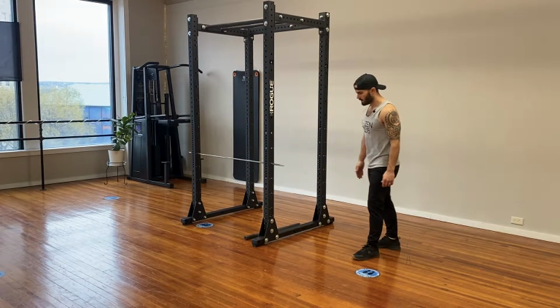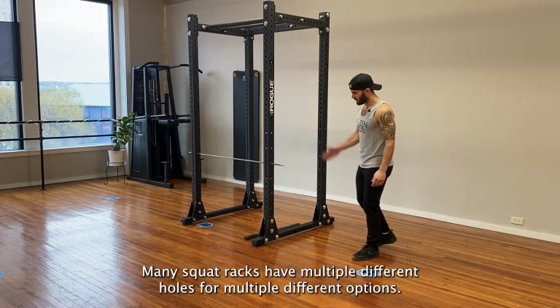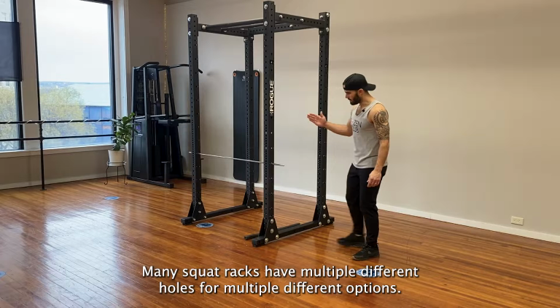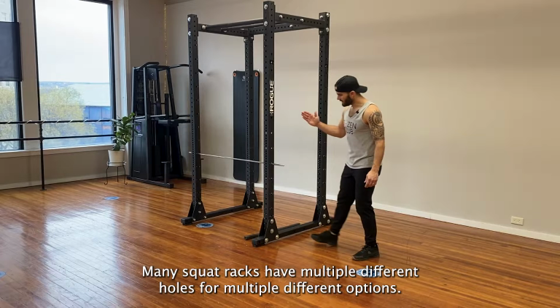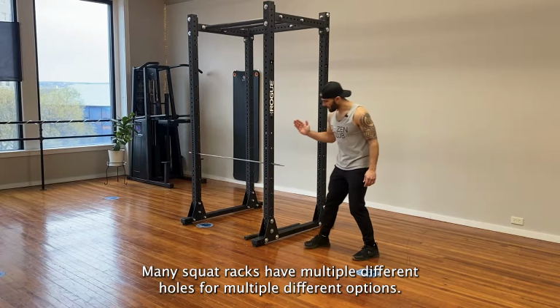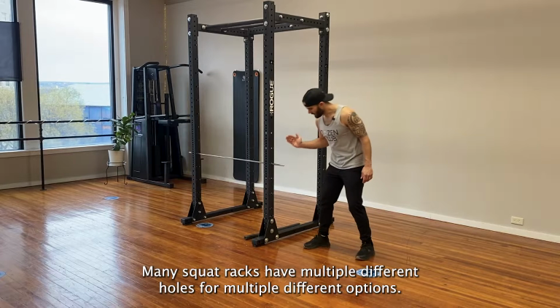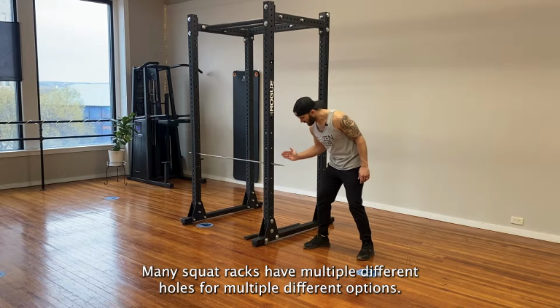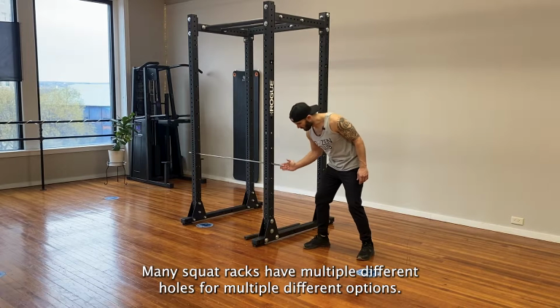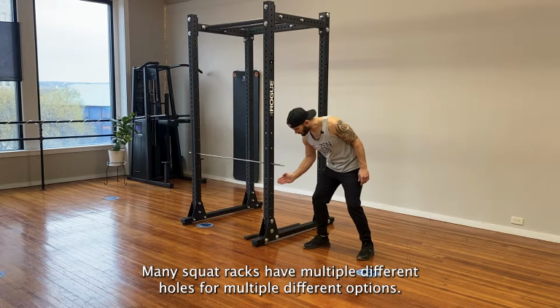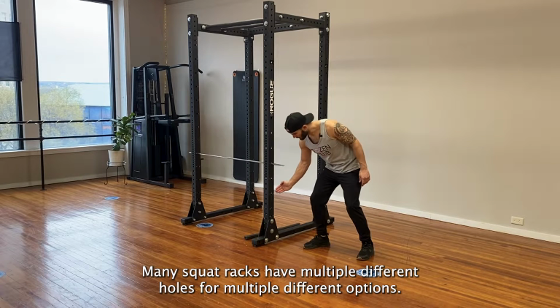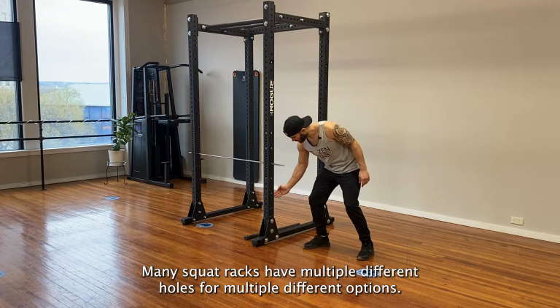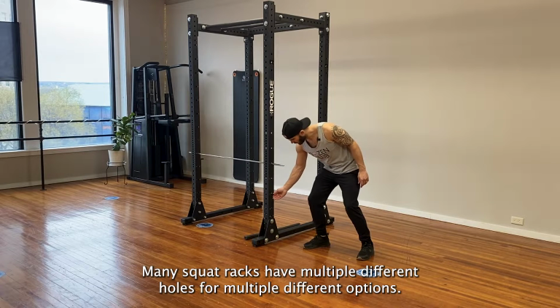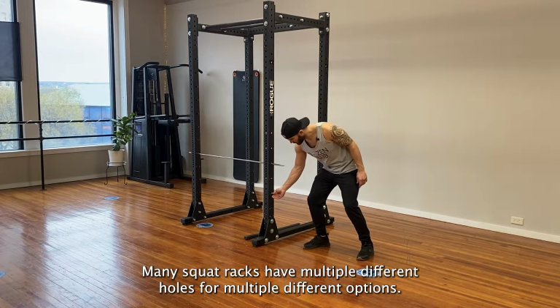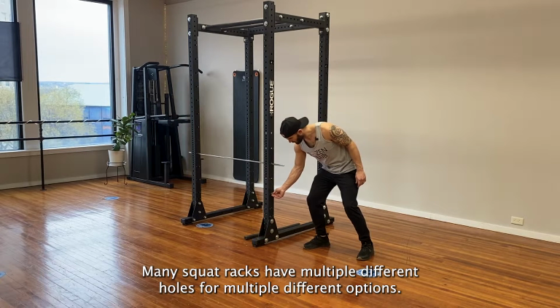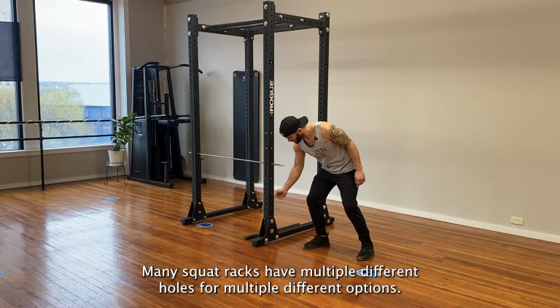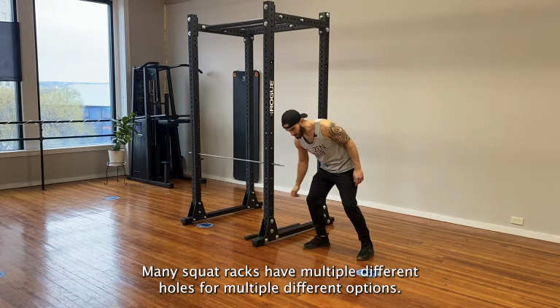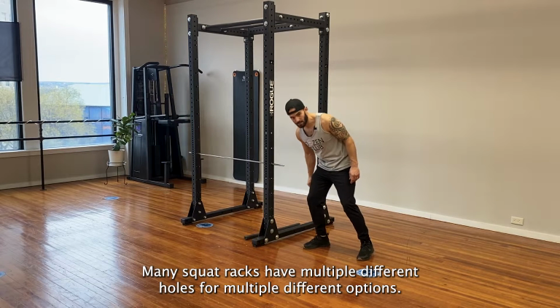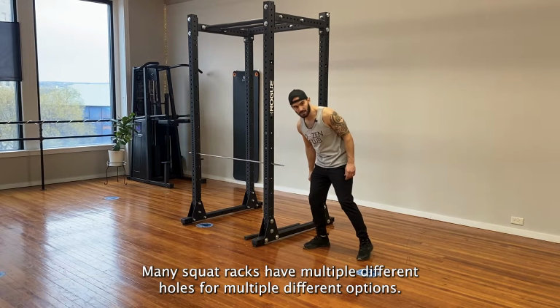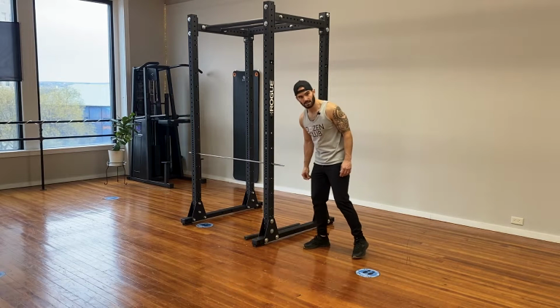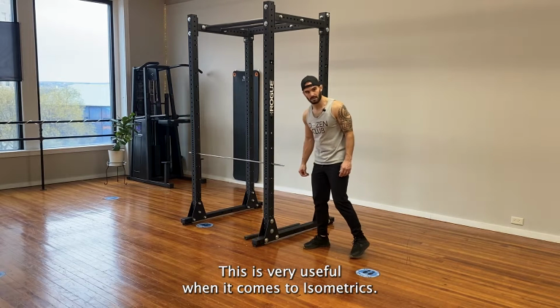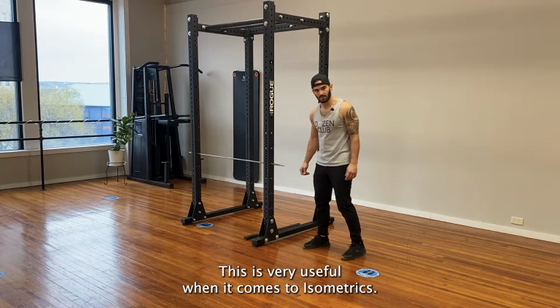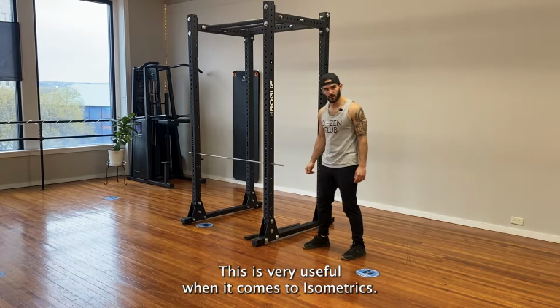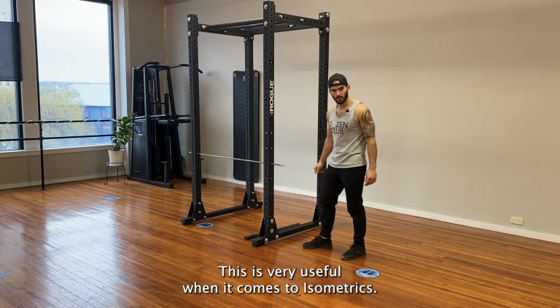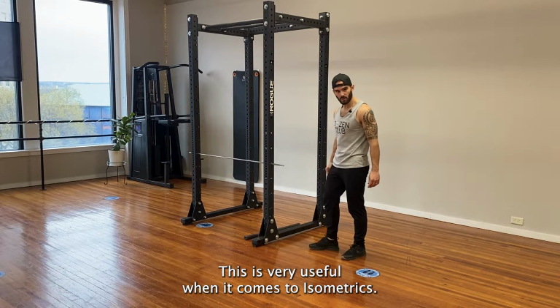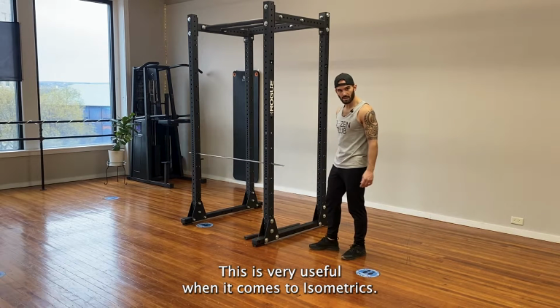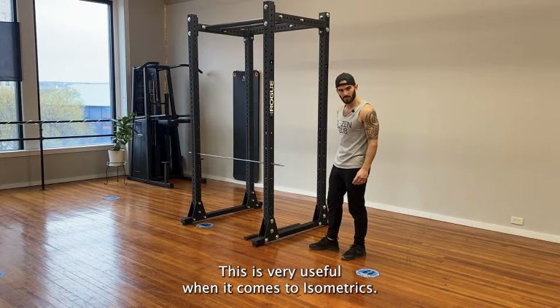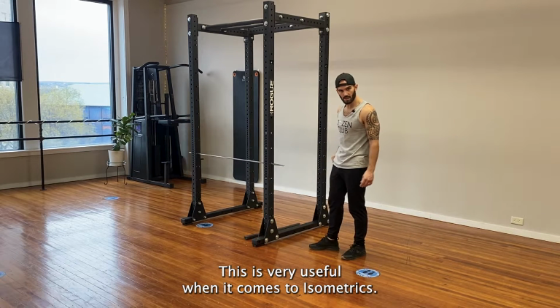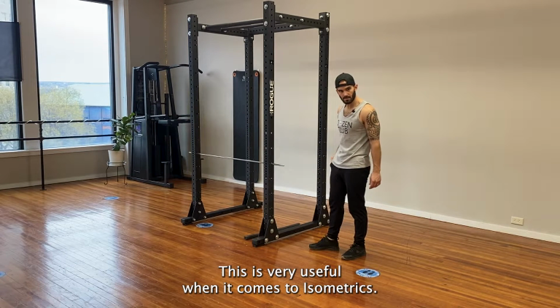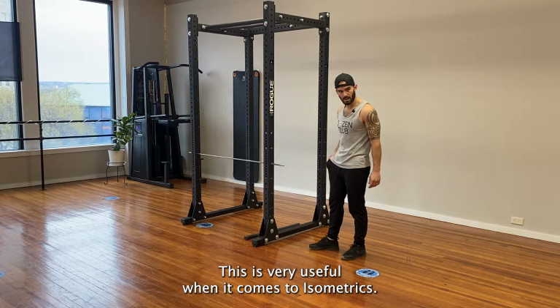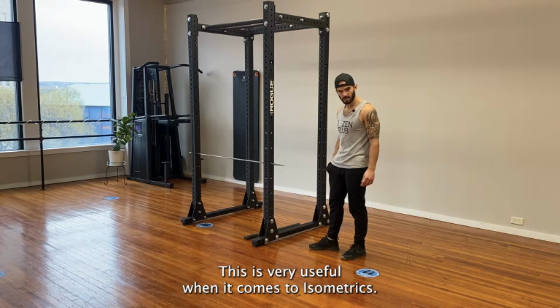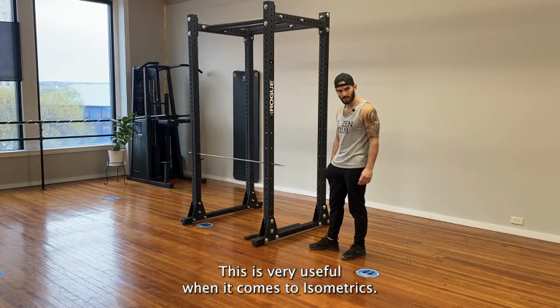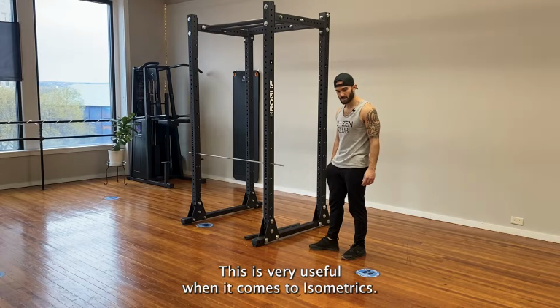Many squat racks have multiple different holes for multiple different options. This is very useful when it comes to isometrics.